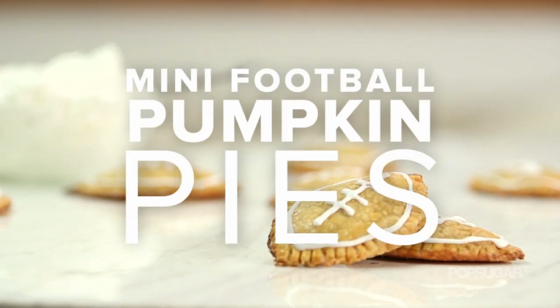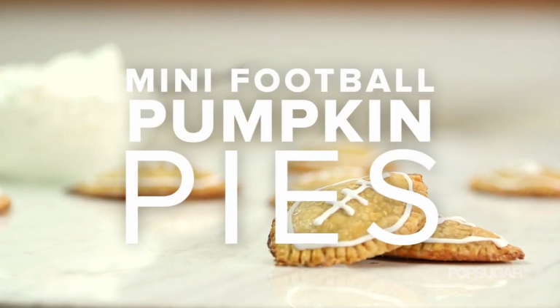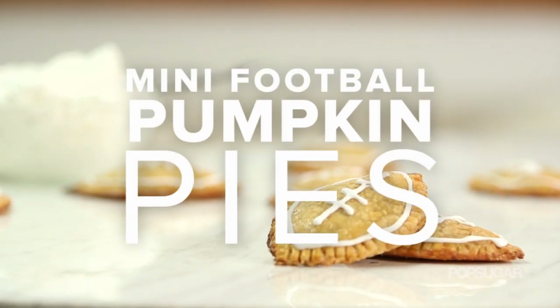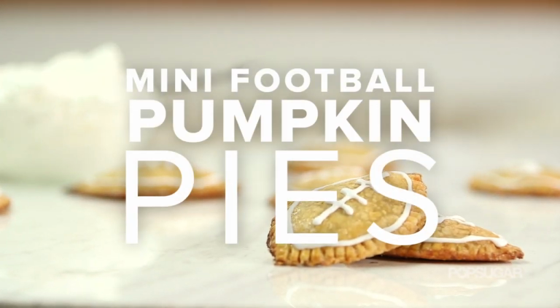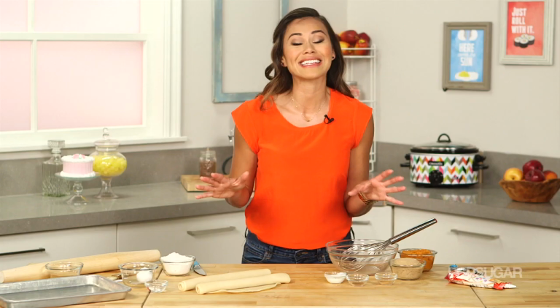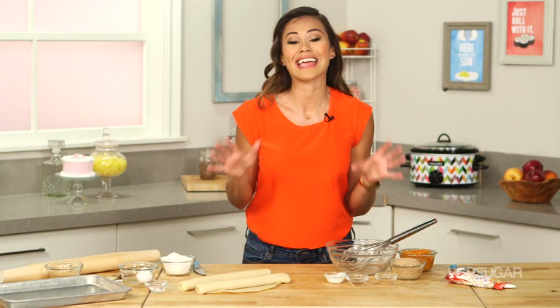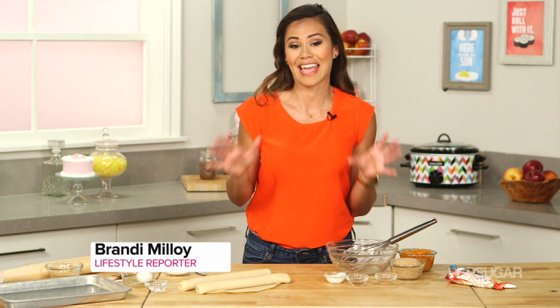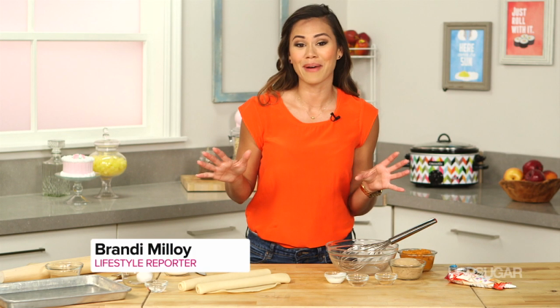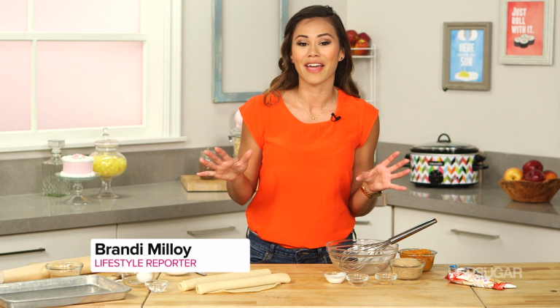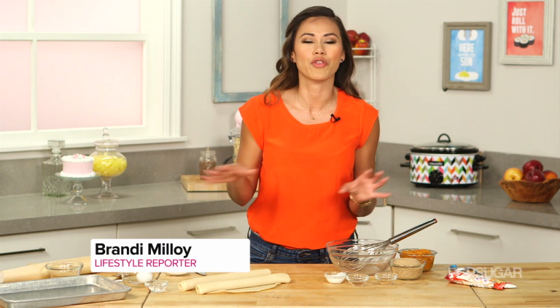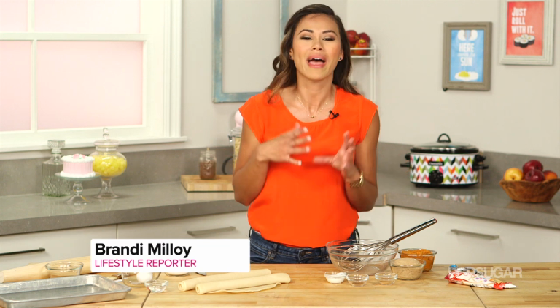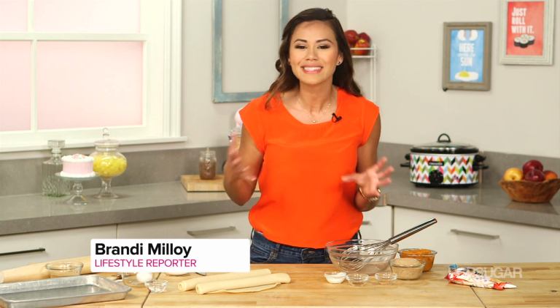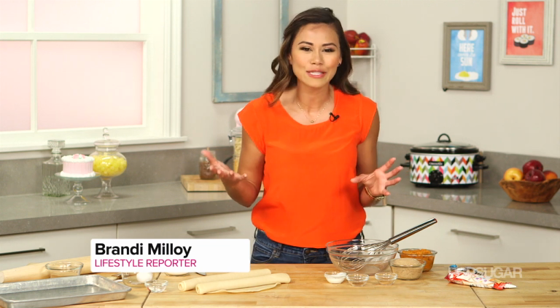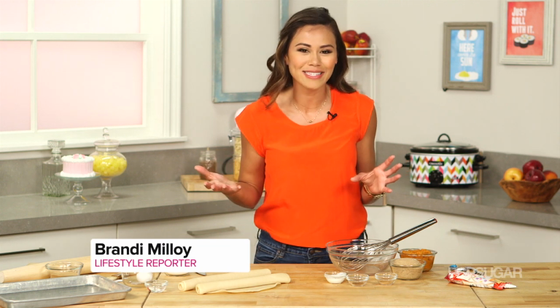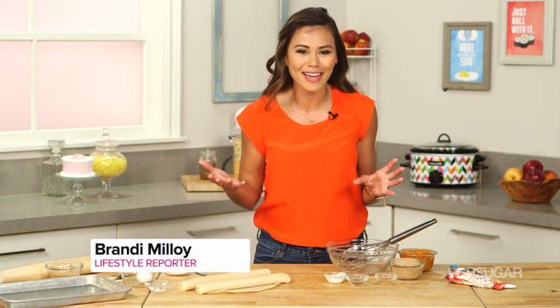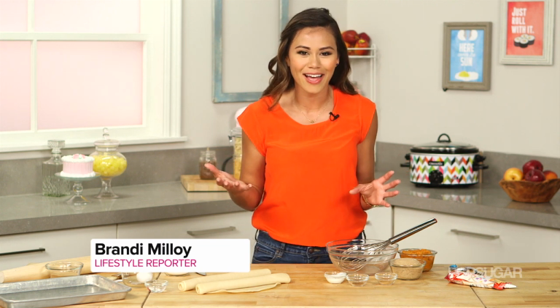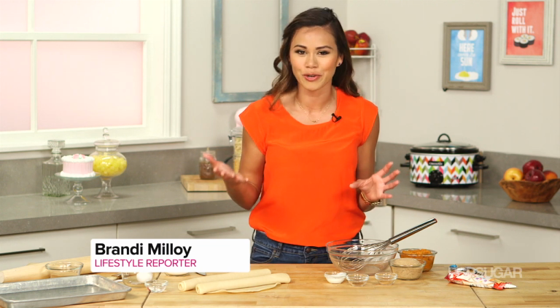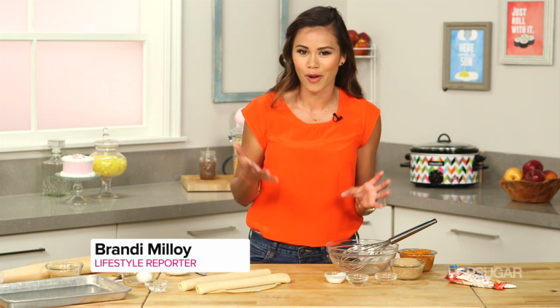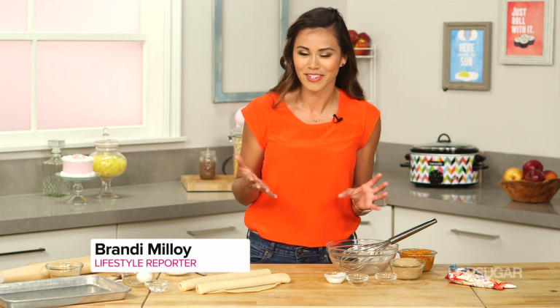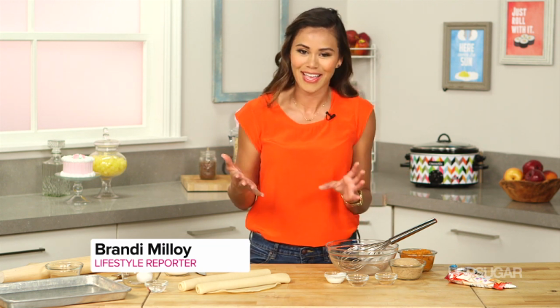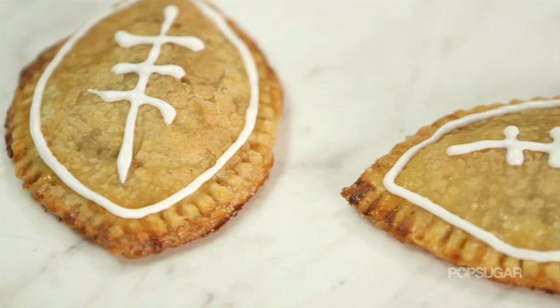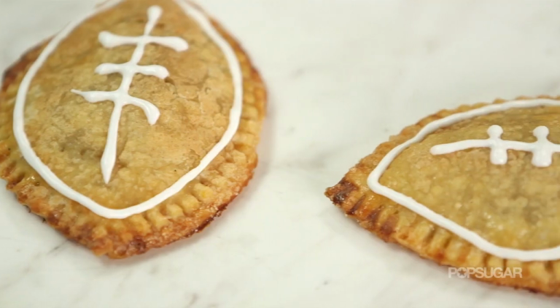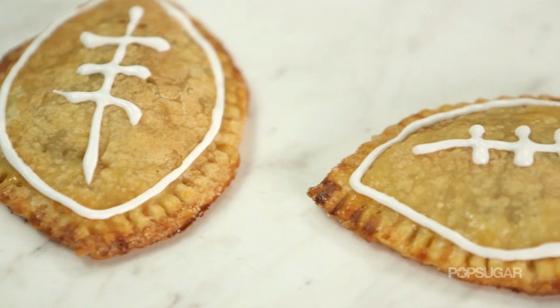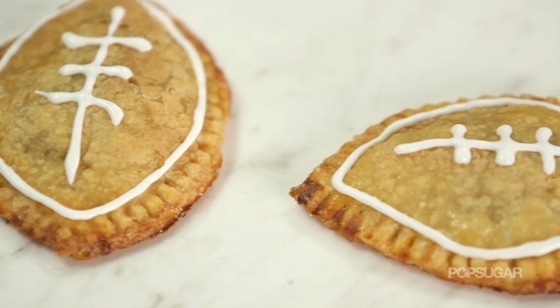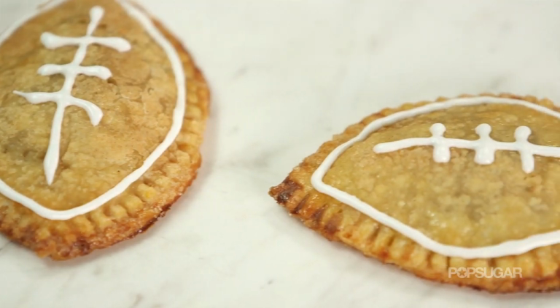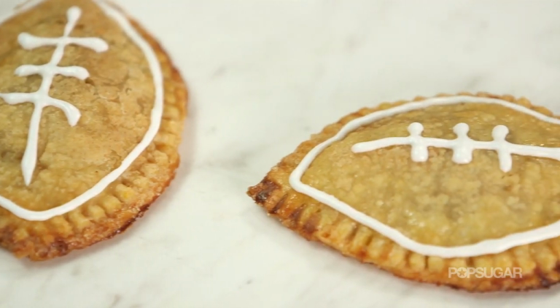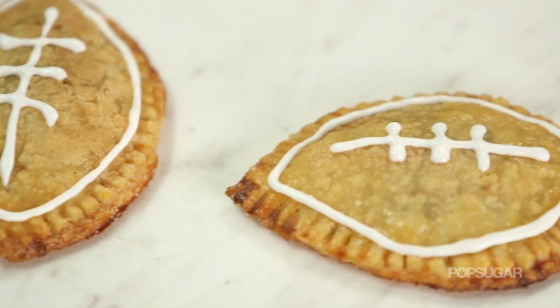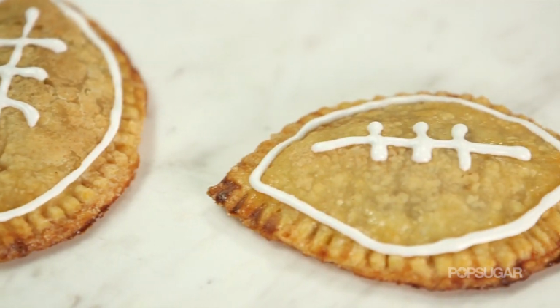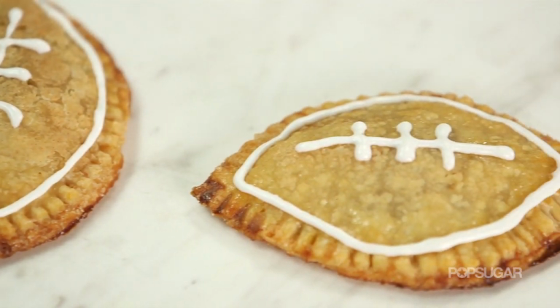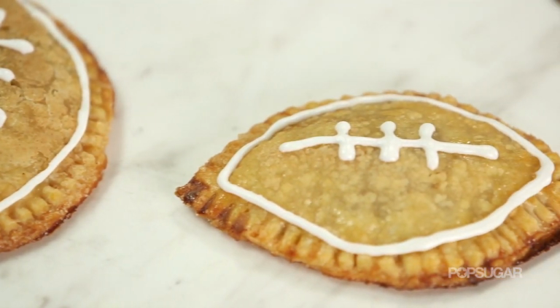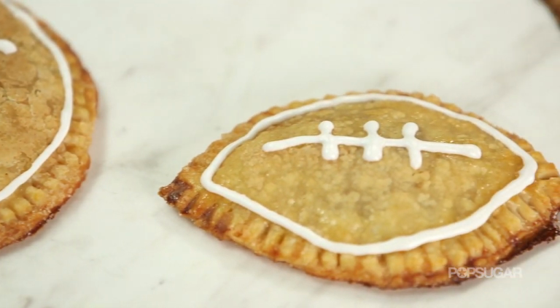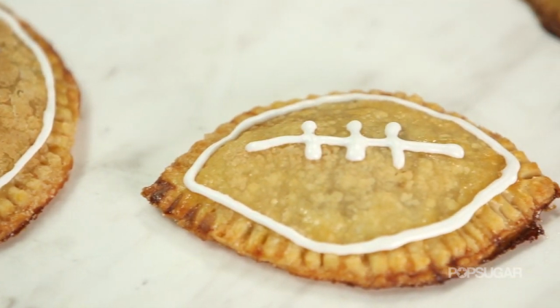How could you resist a hand pie? They're the best size for snacking on when you're watching the game, plus my favorite part is you get double crust.